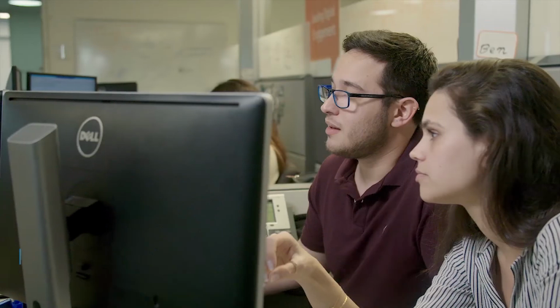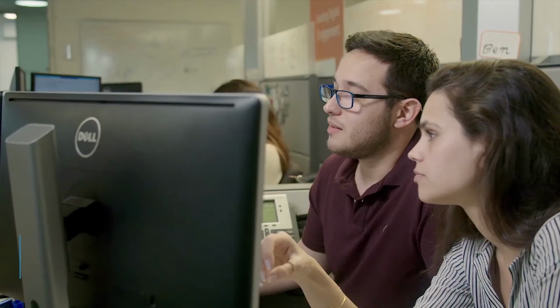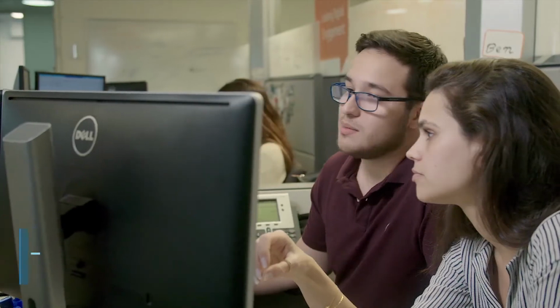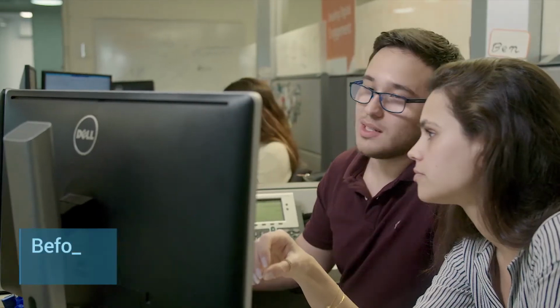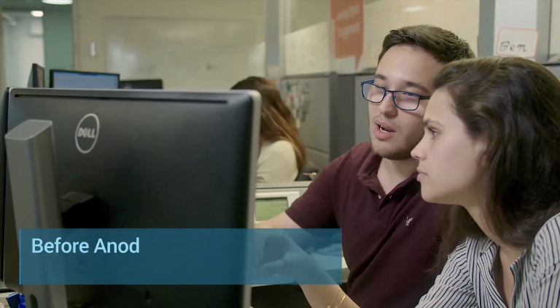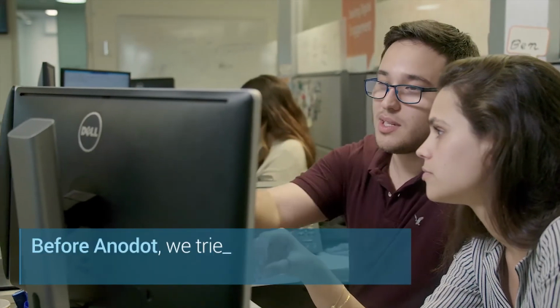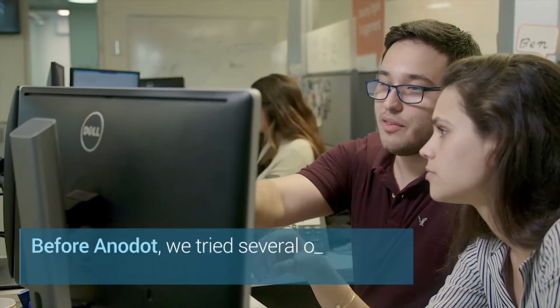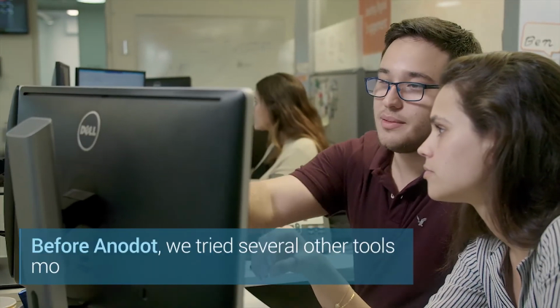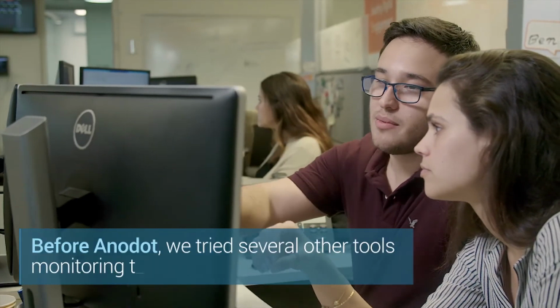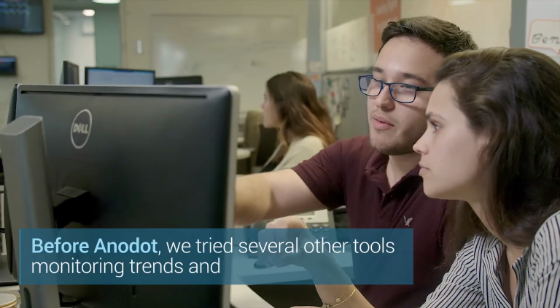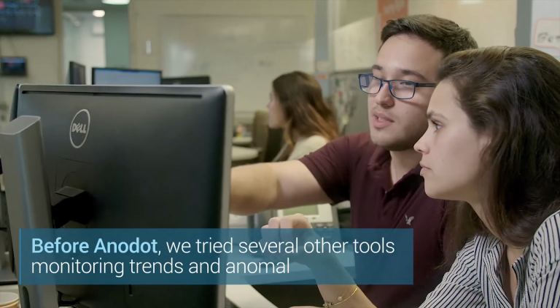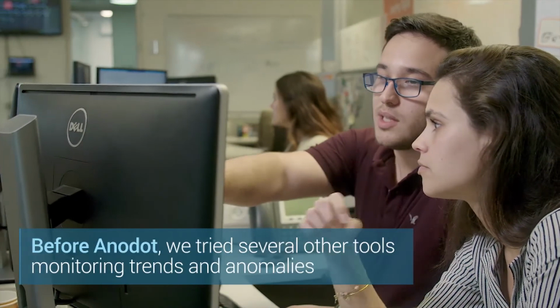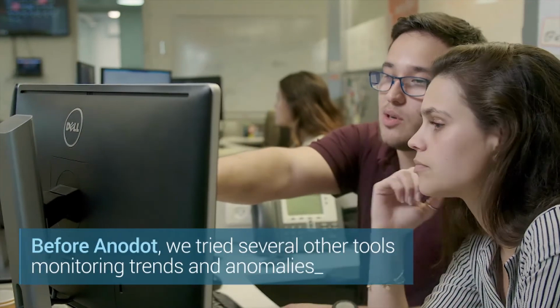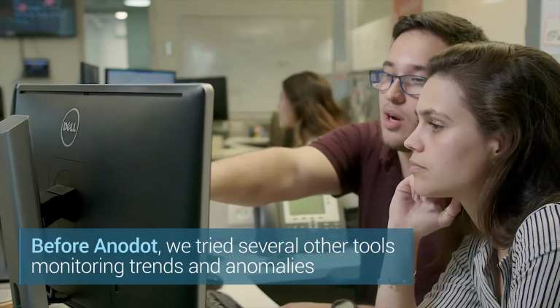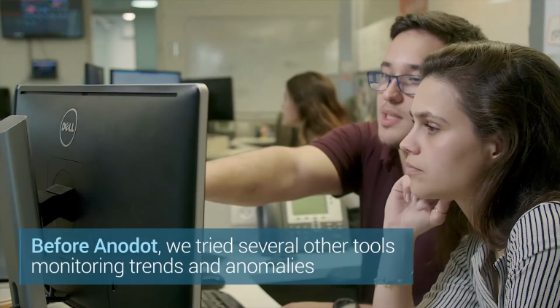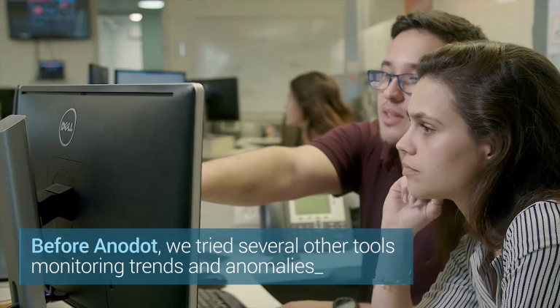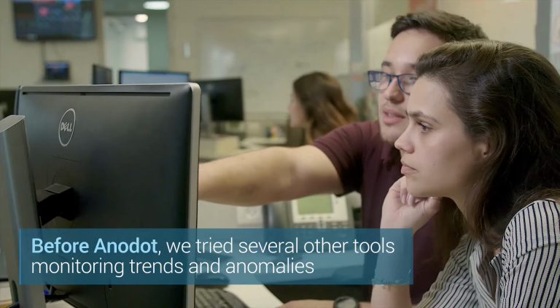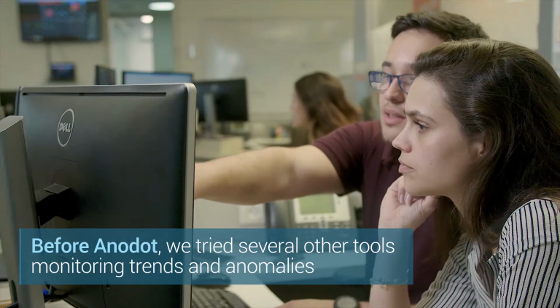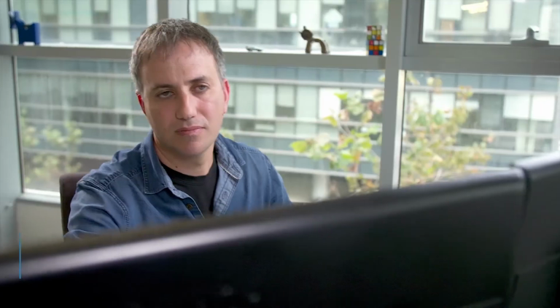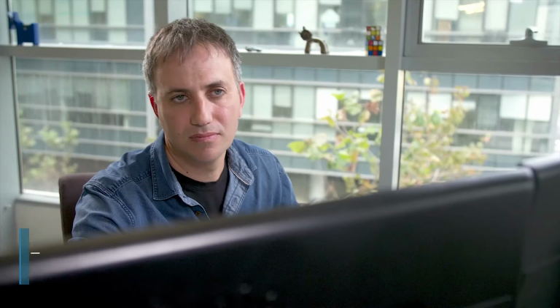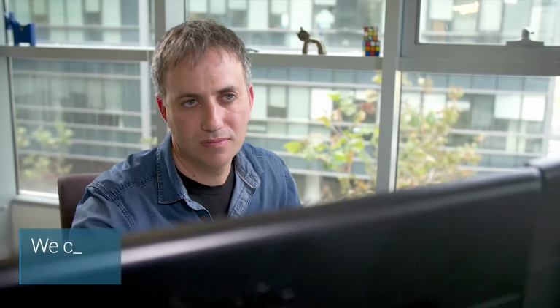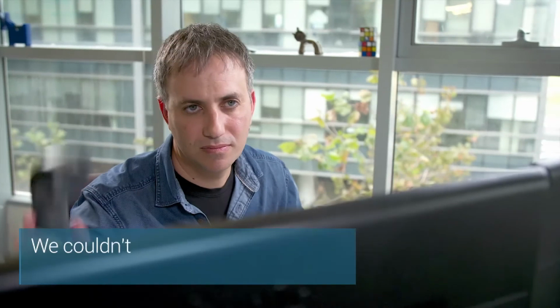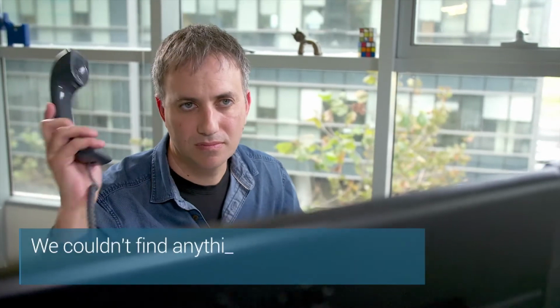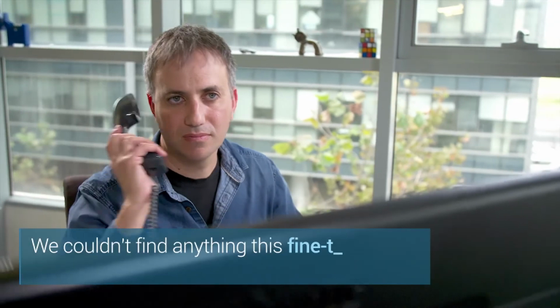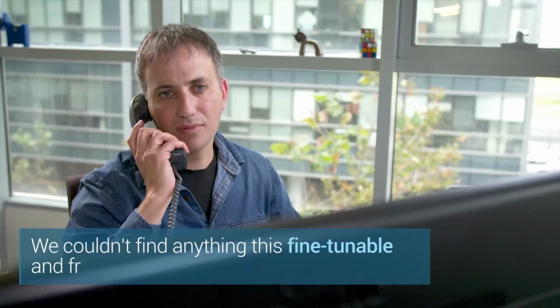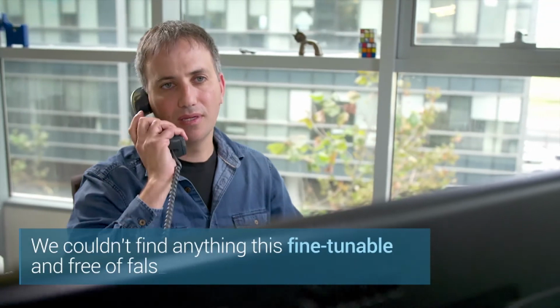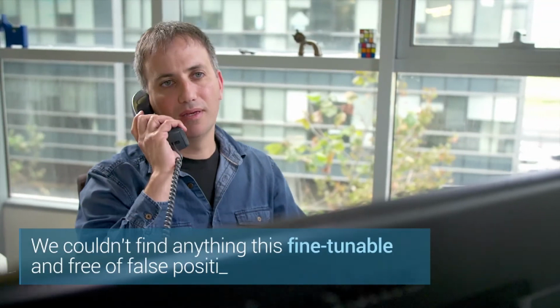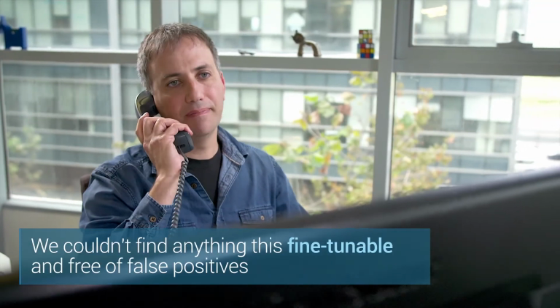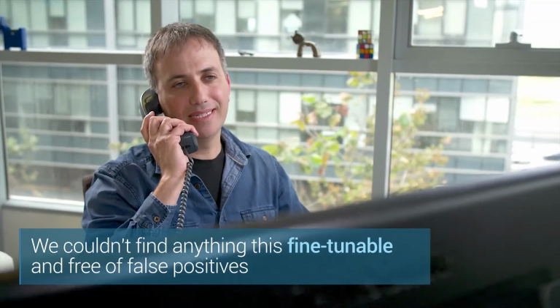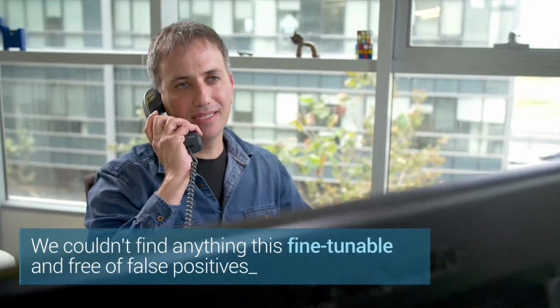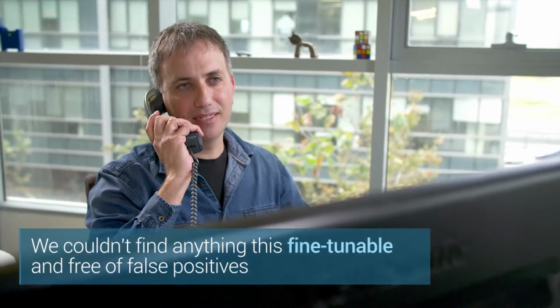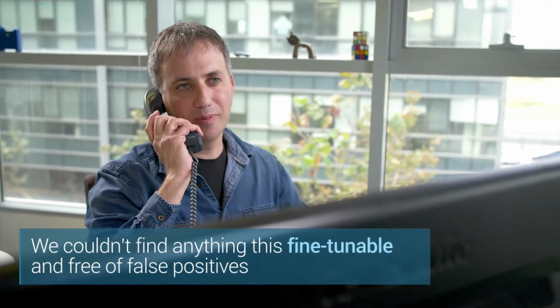Before Anodot, we tried several other tools to monitor trends and anomalies. We couldn't find anything this fine-tunable and free of false positives.